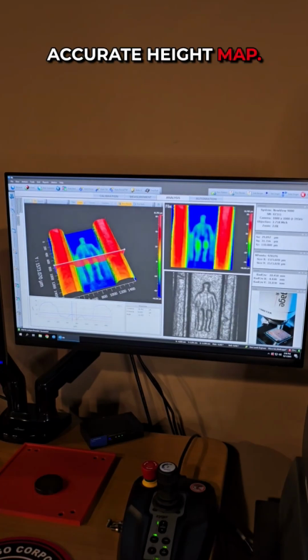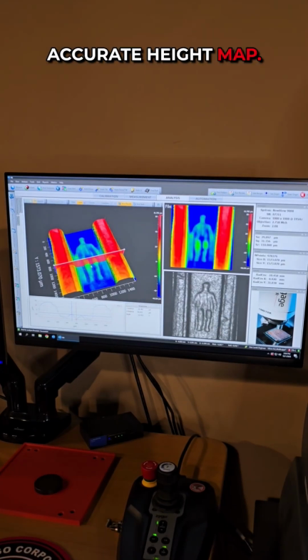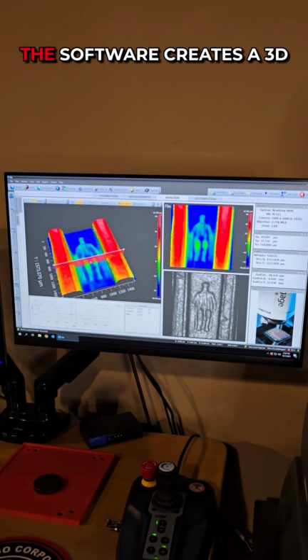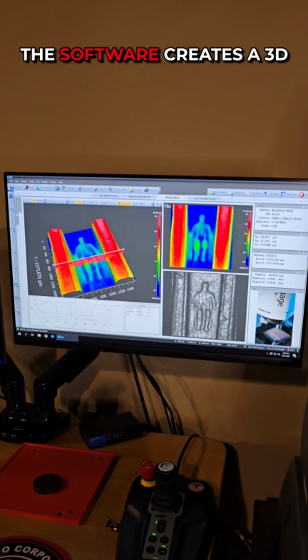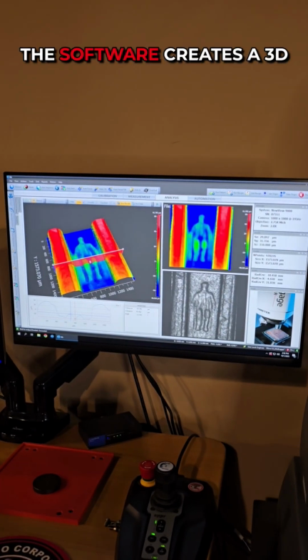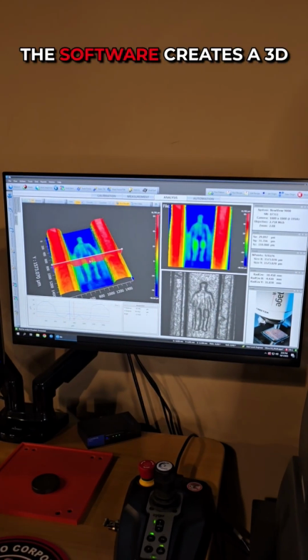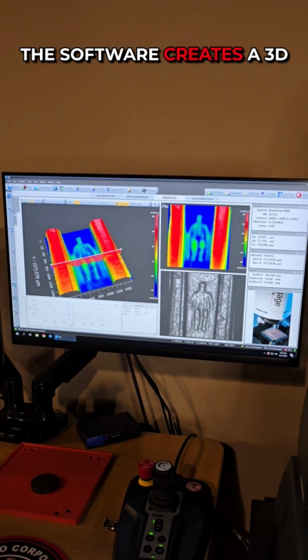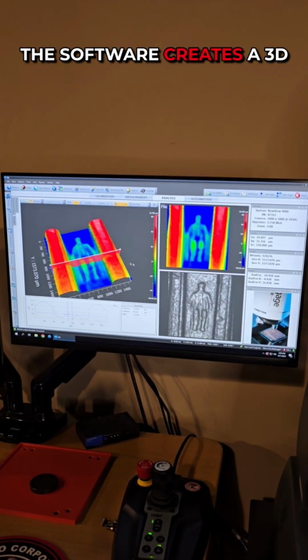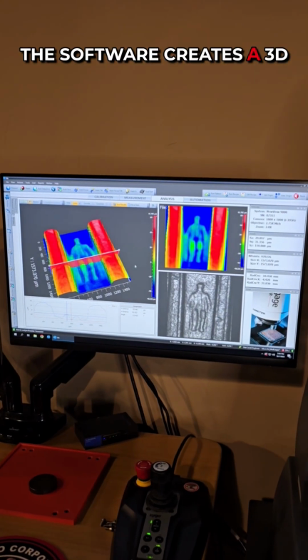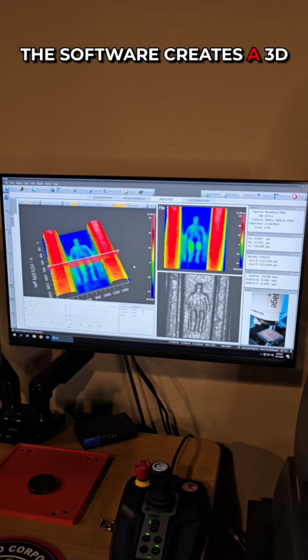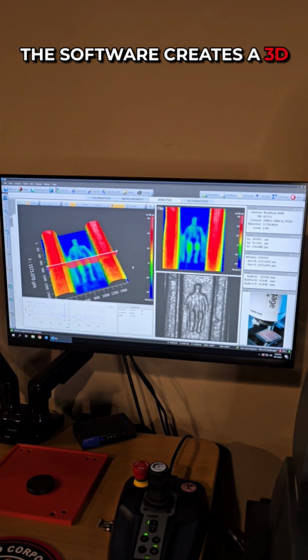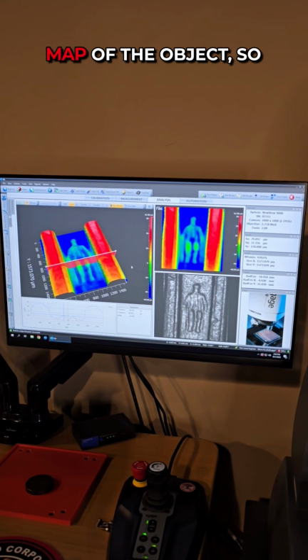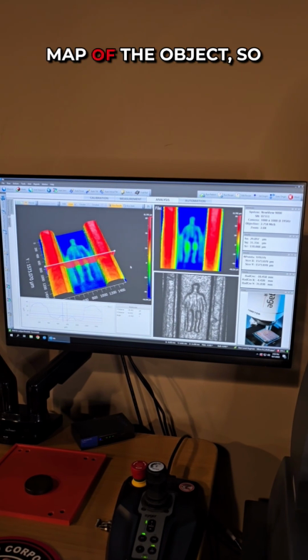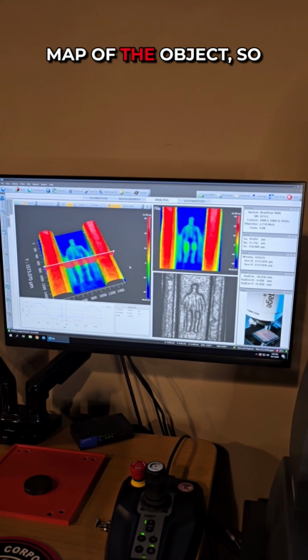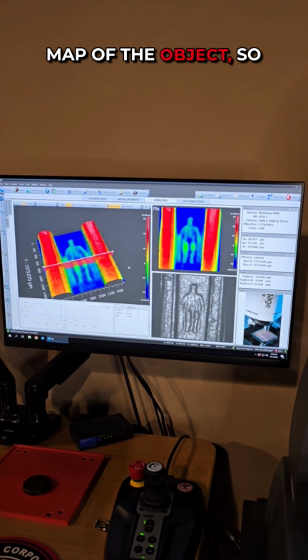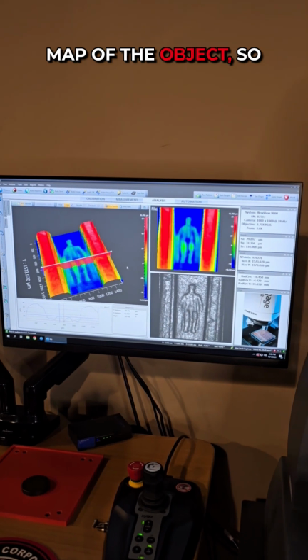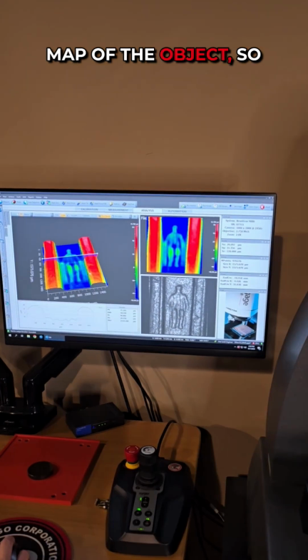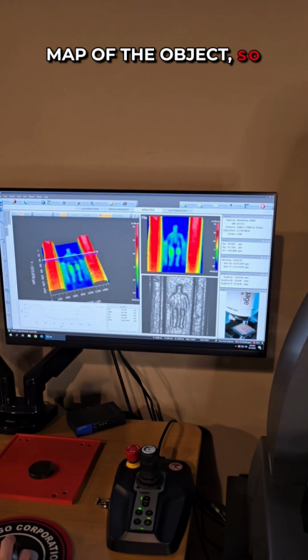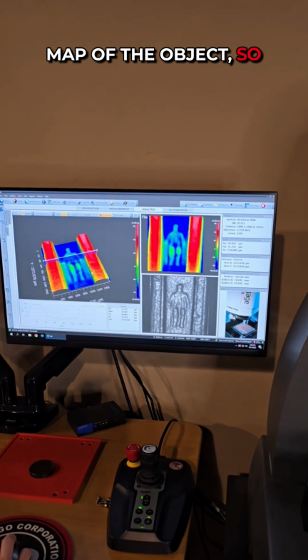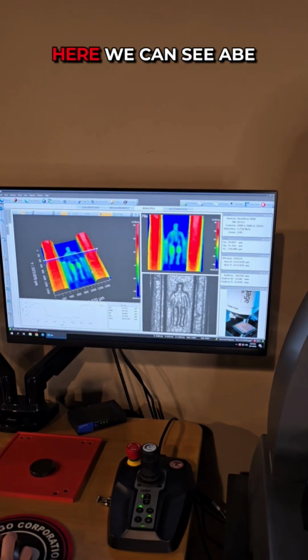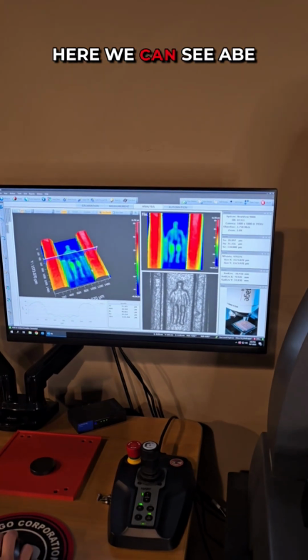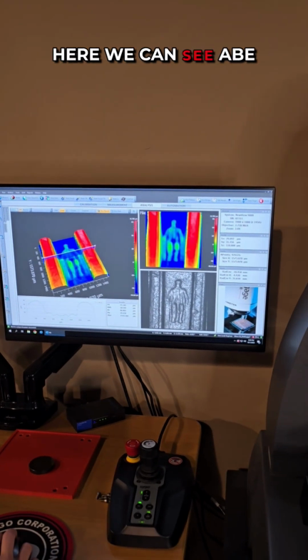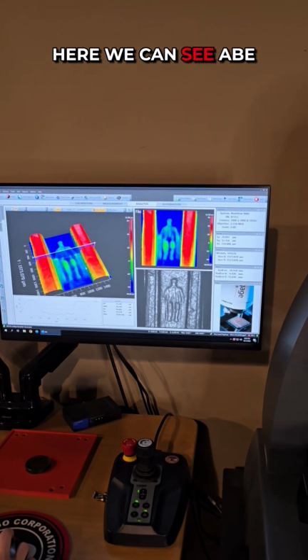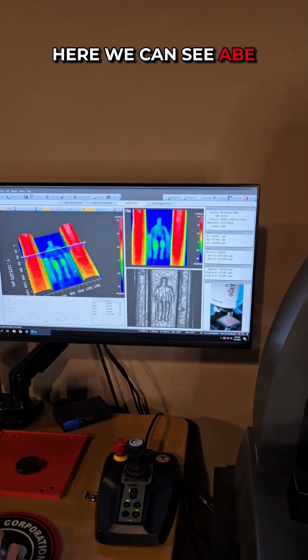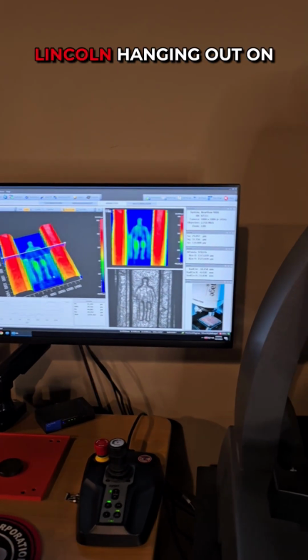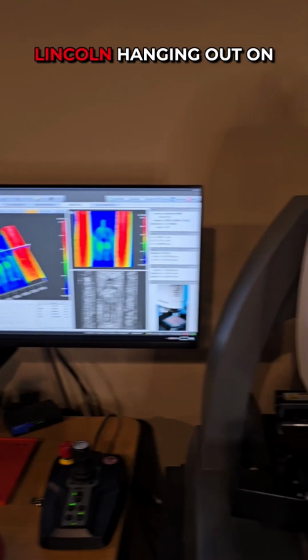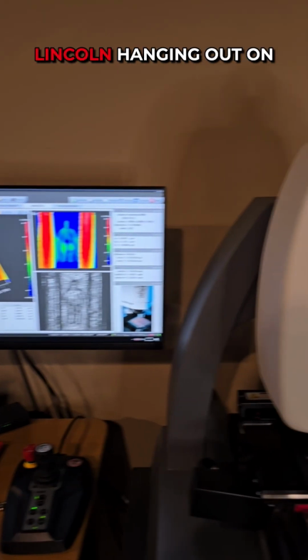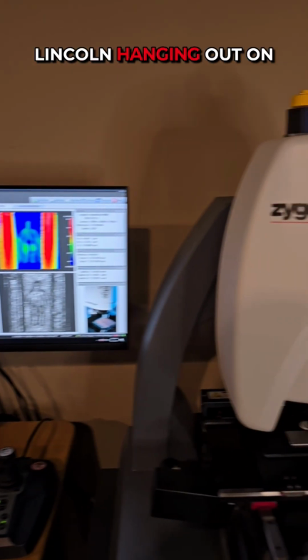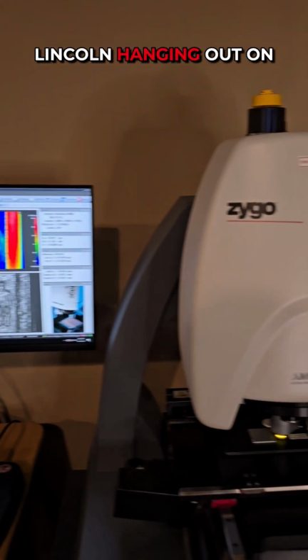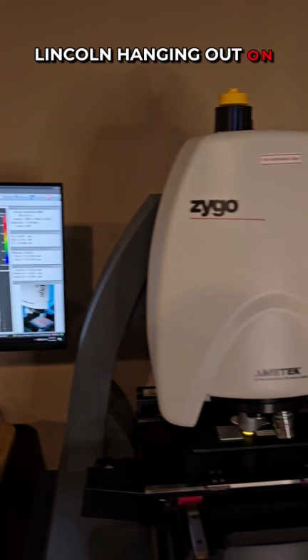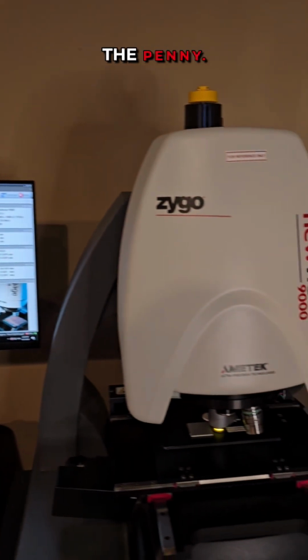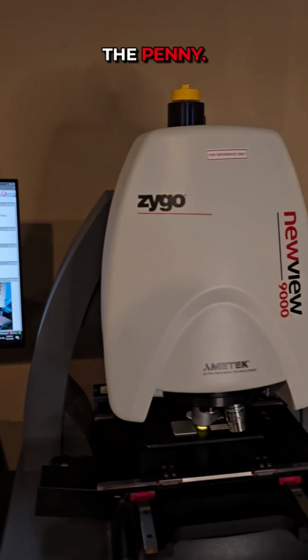The software creates a 3D map of the object, so here we can see Abe Lincoln hanging out on the penny.